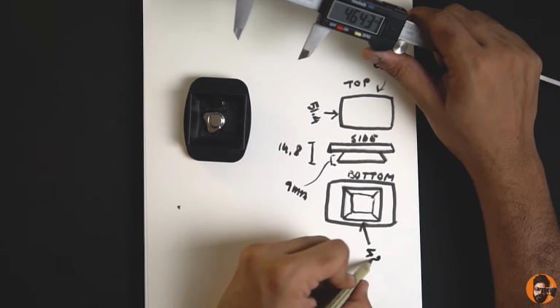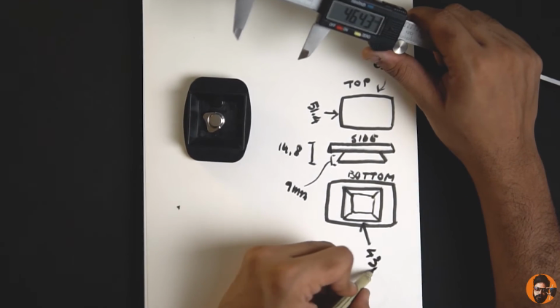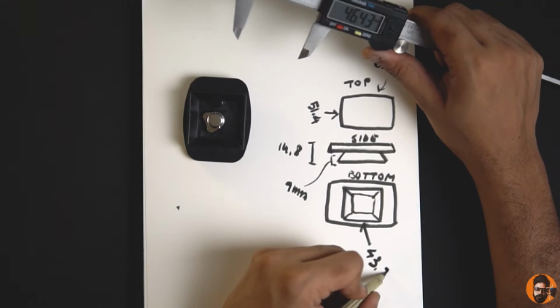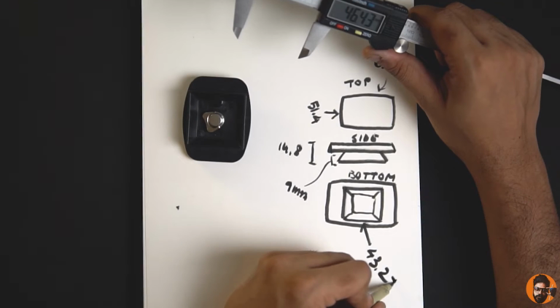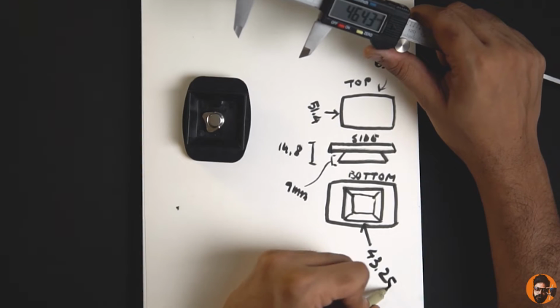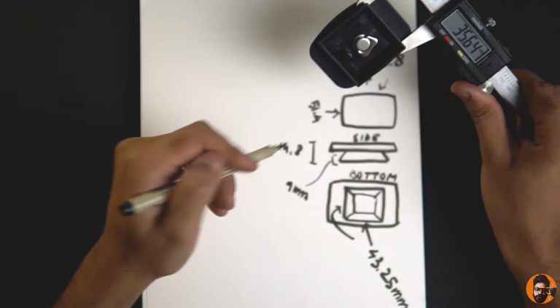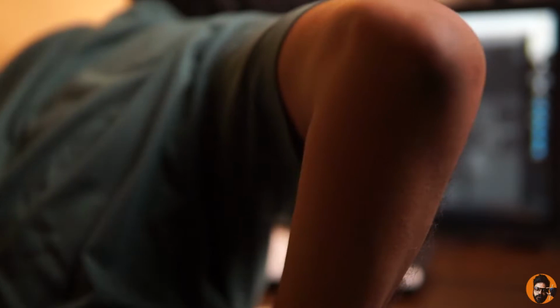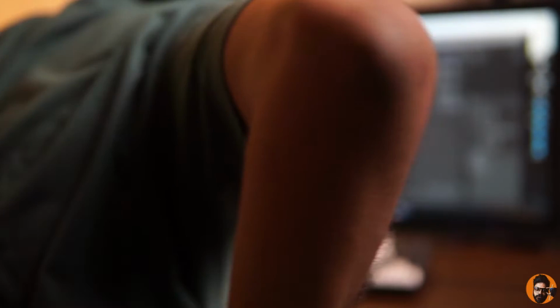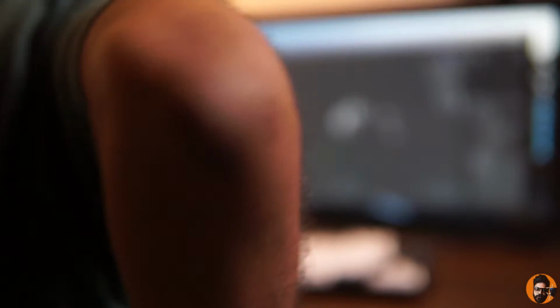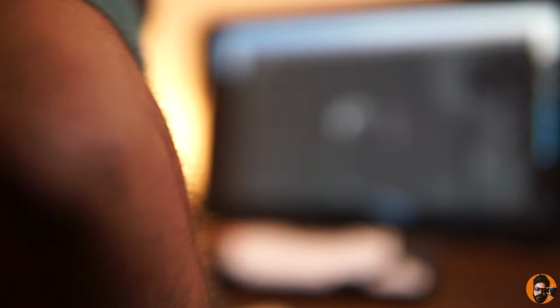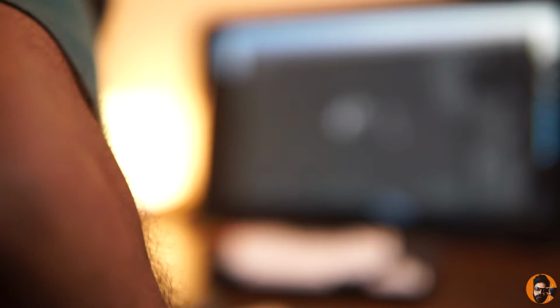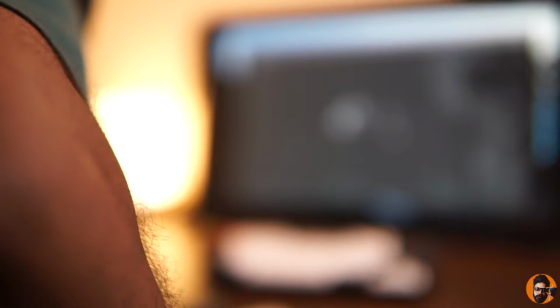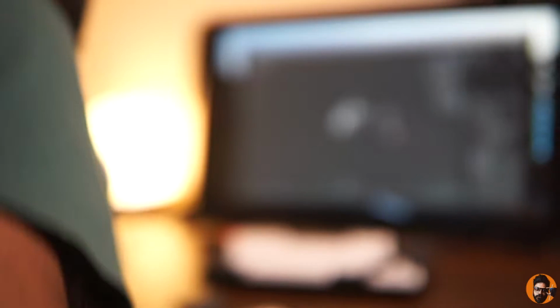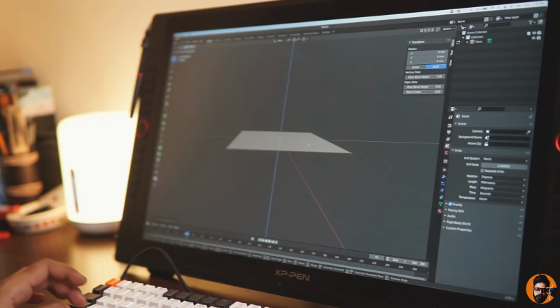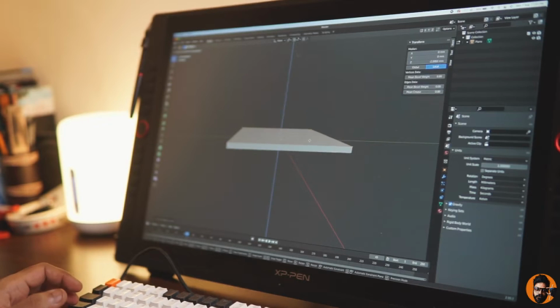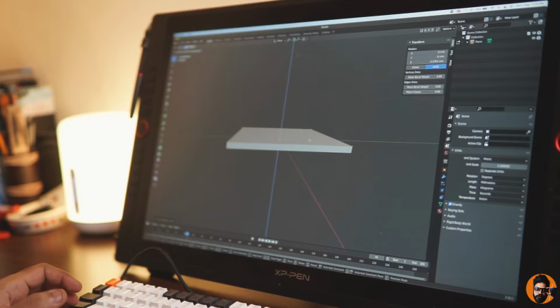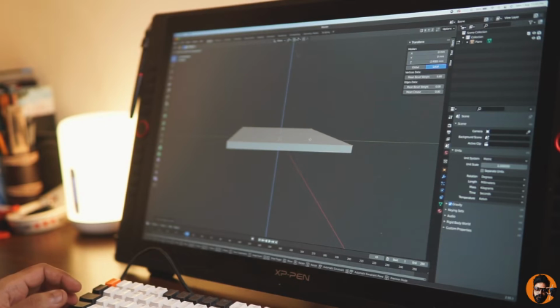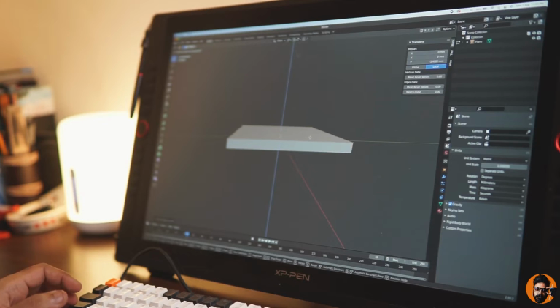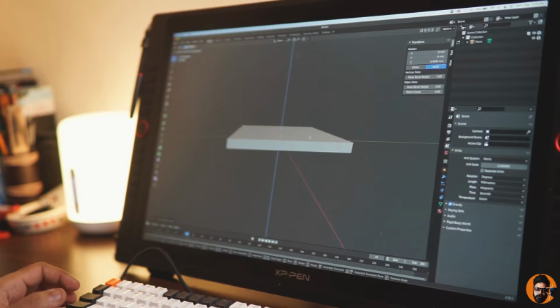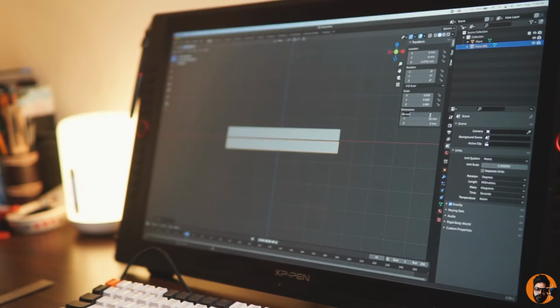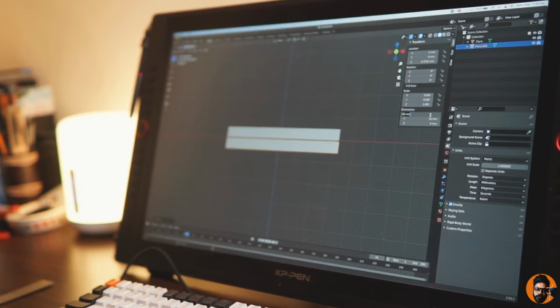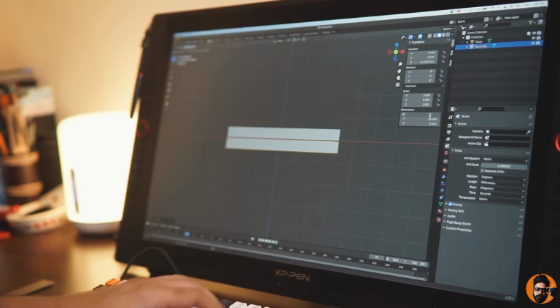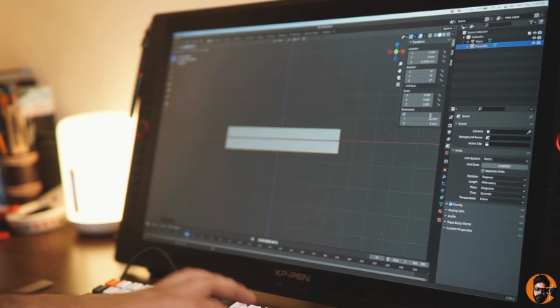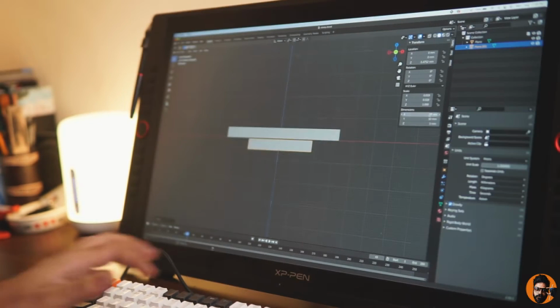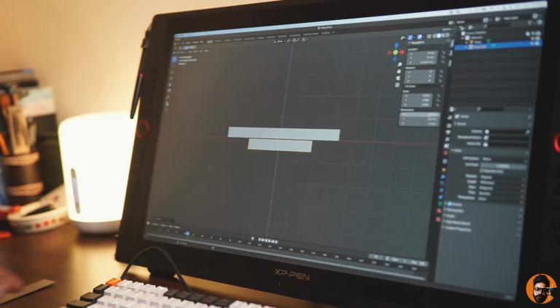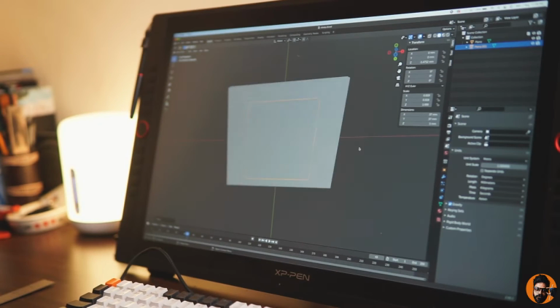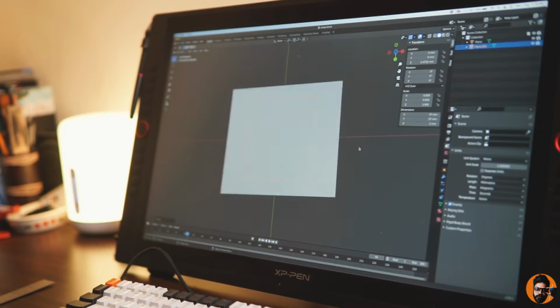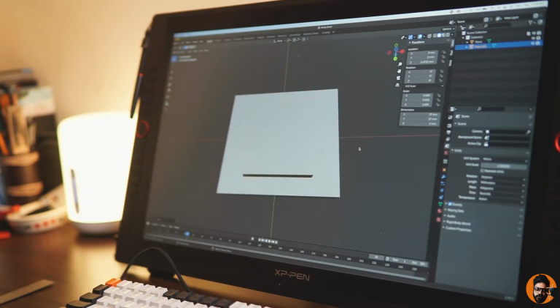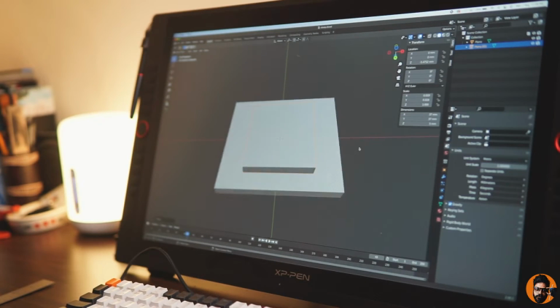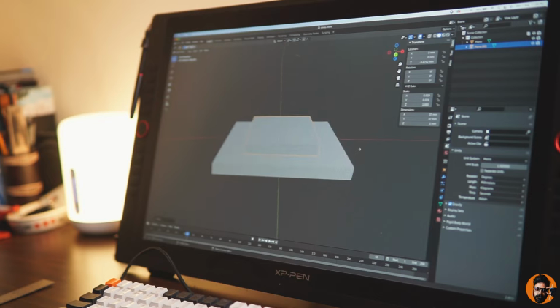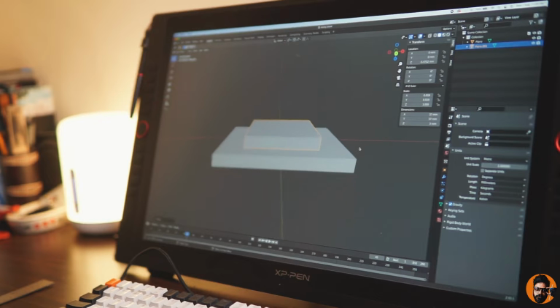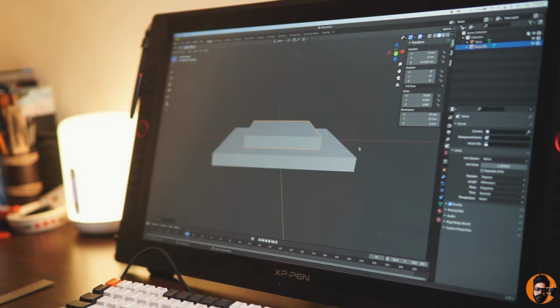After taking the measurements of the quick release buckle, I proceed to make a 3D model of it on Blender.